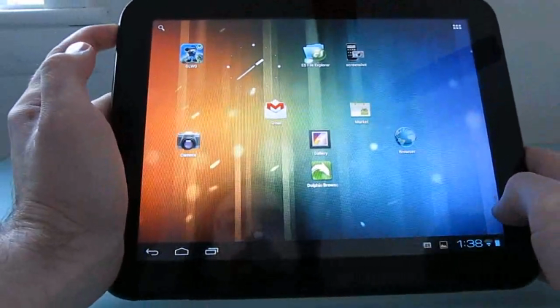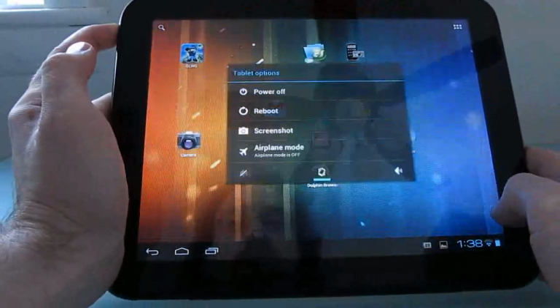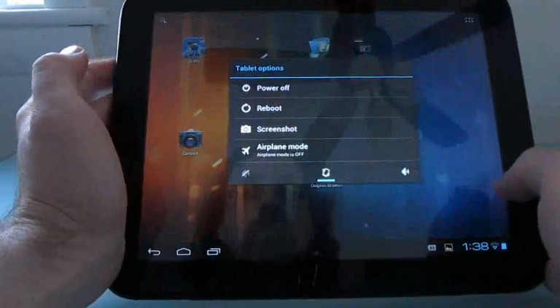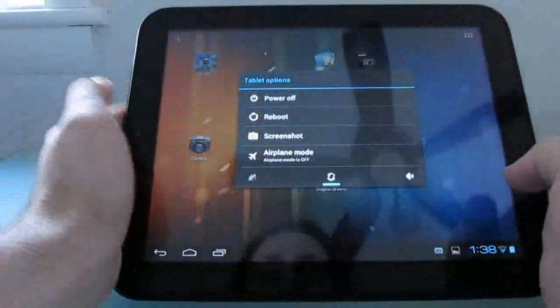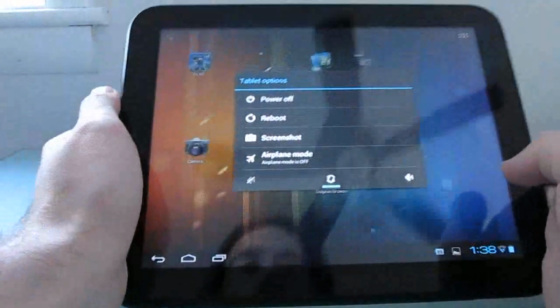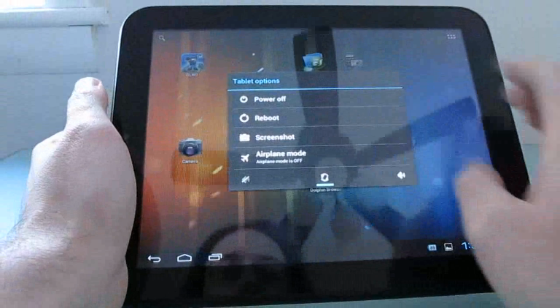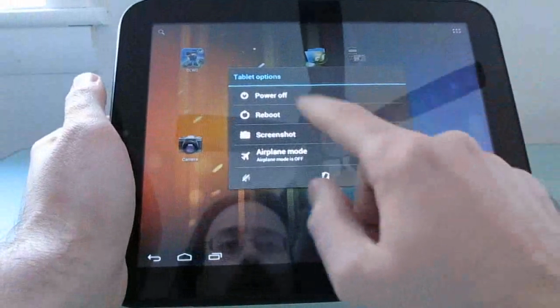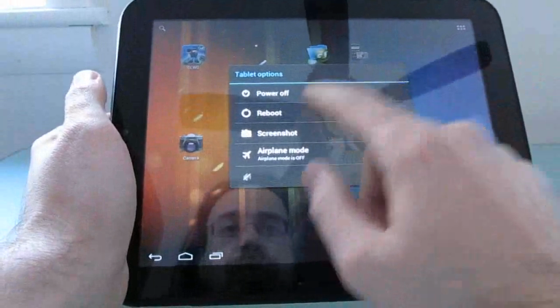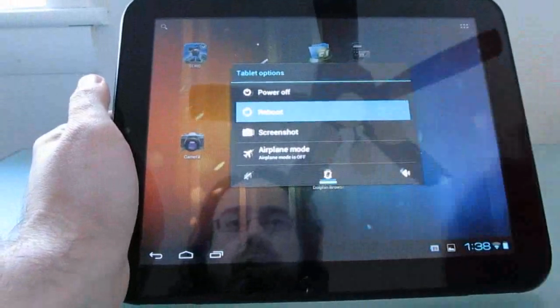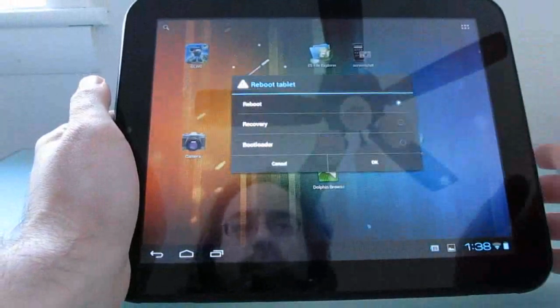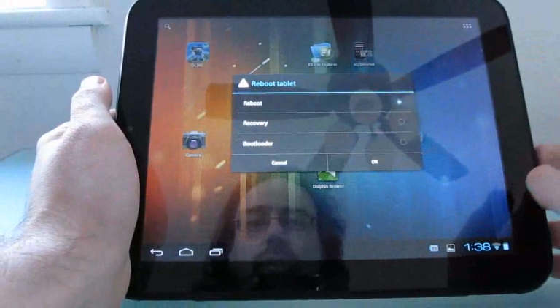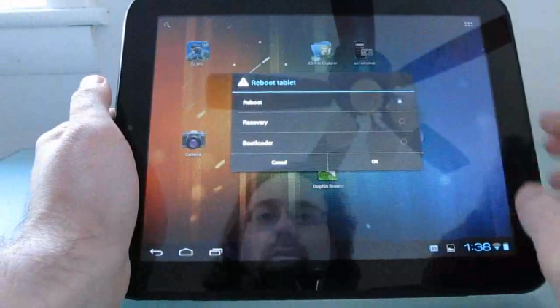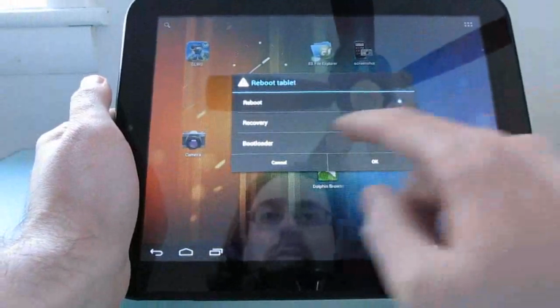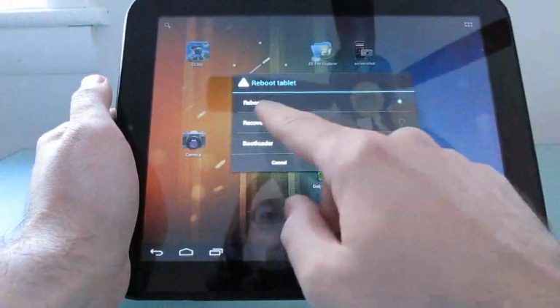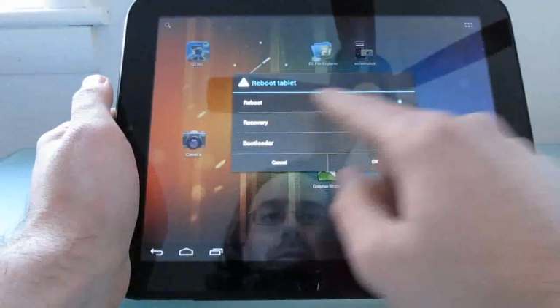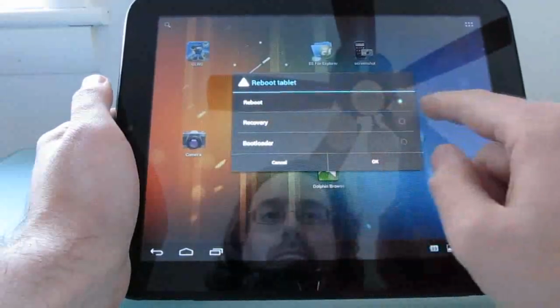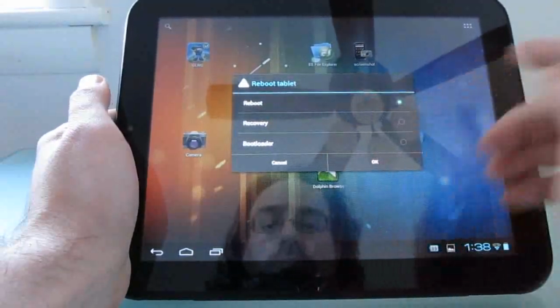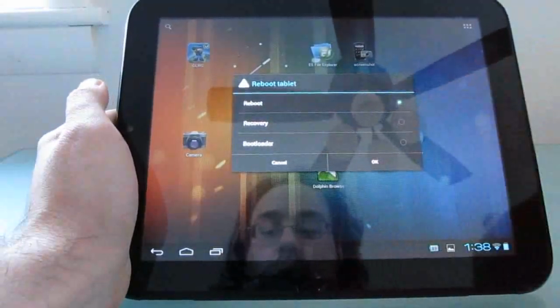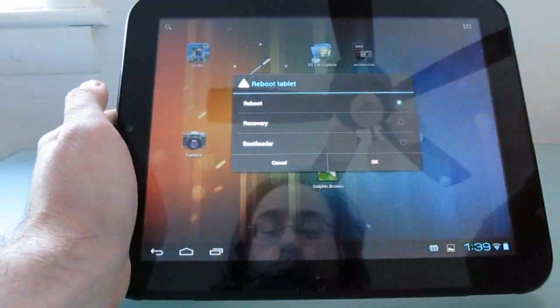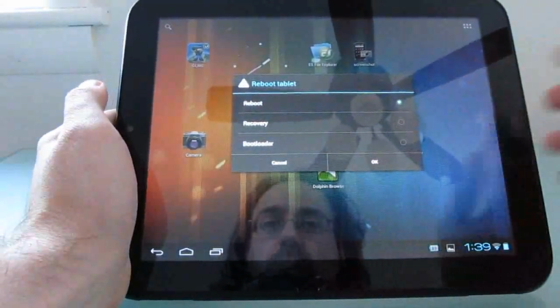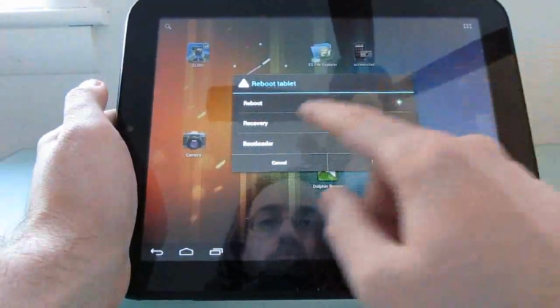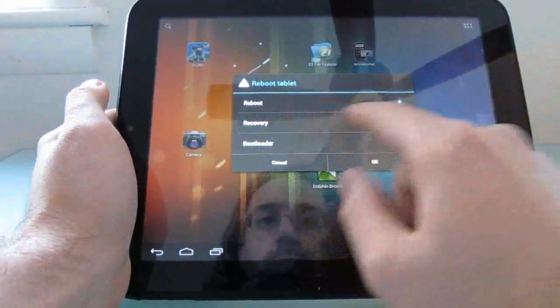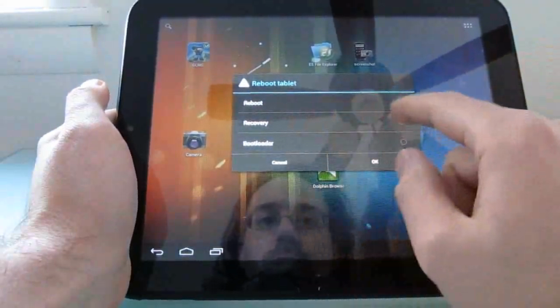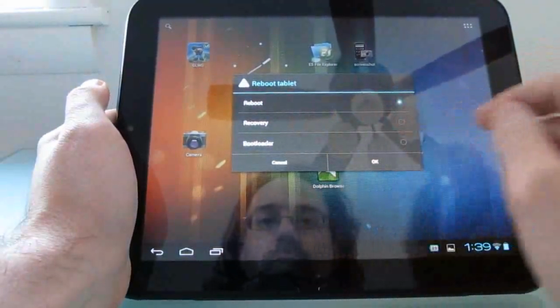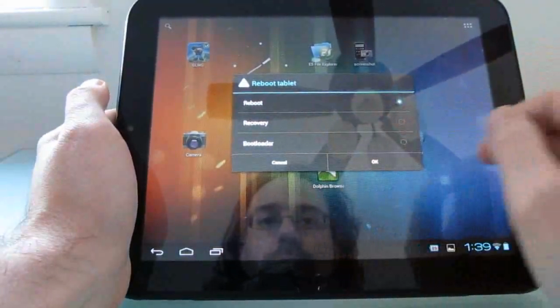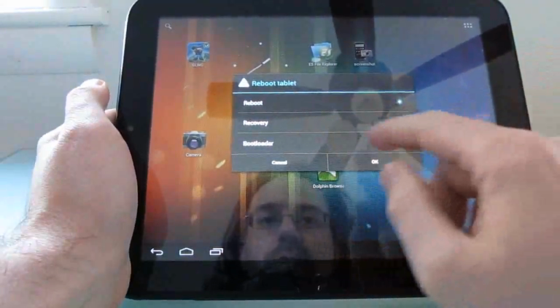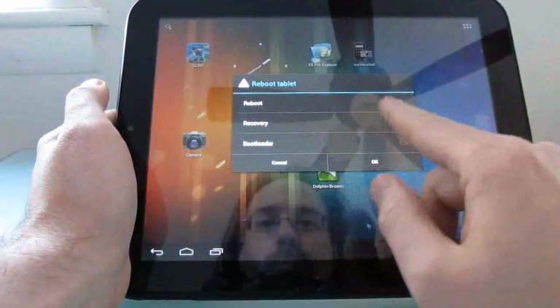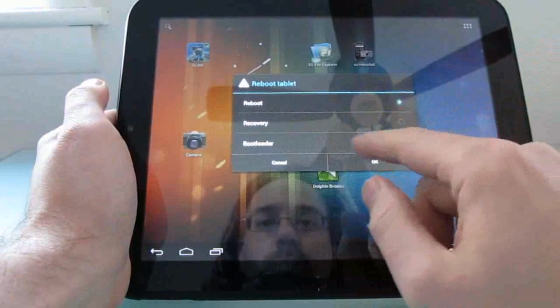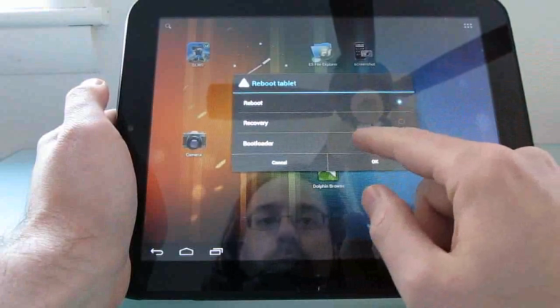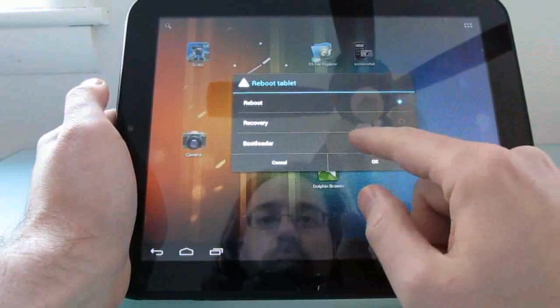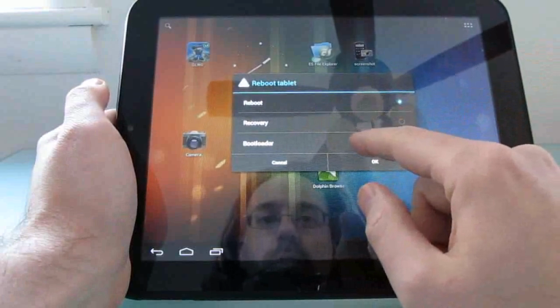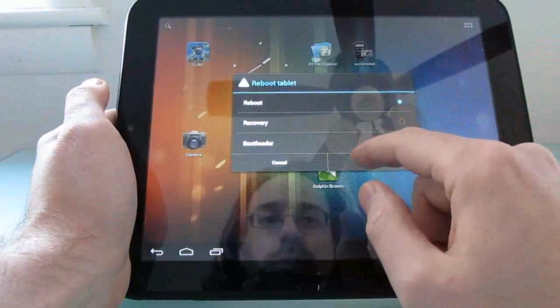As for the reboot options, we can reboot directly, we can reboot into recovery, or we can reboot to the bootloader.